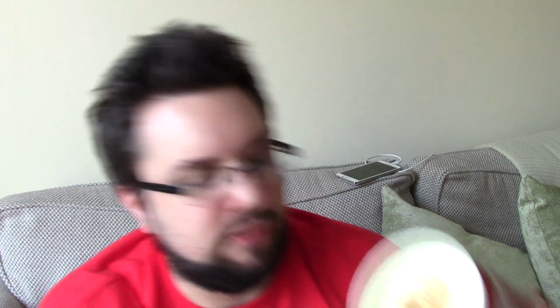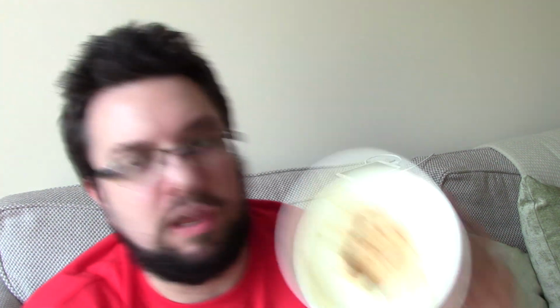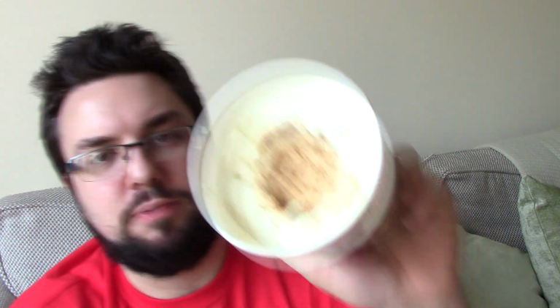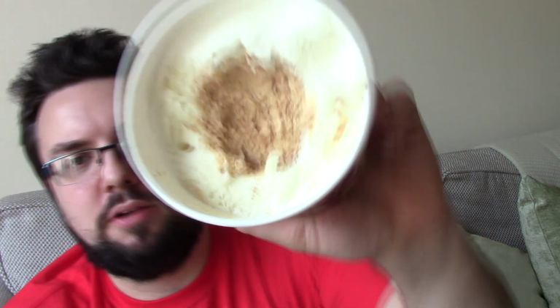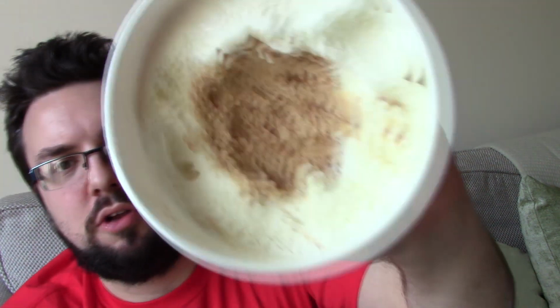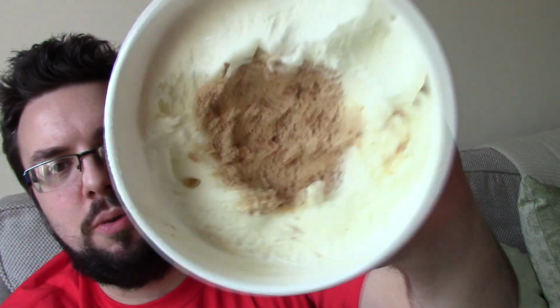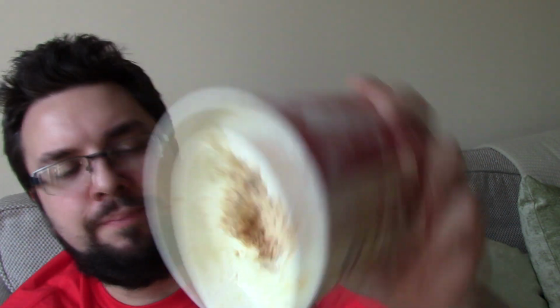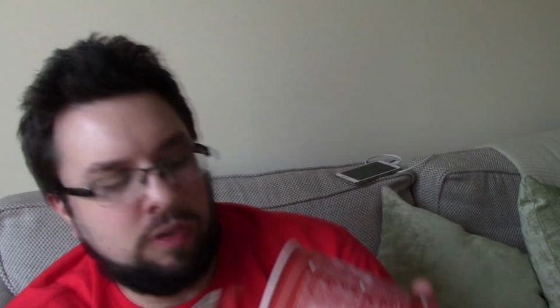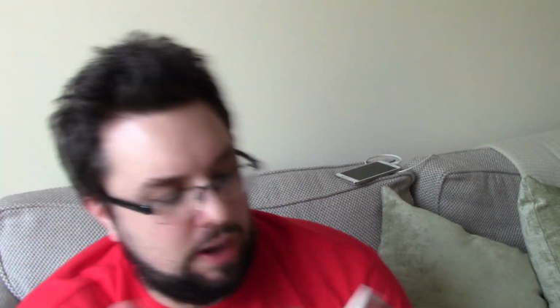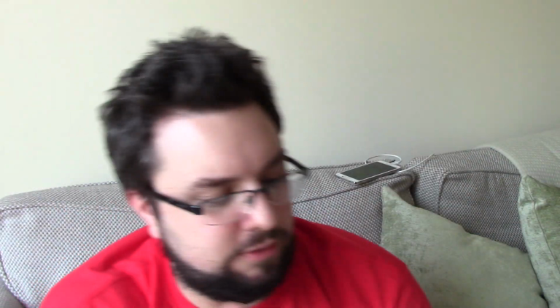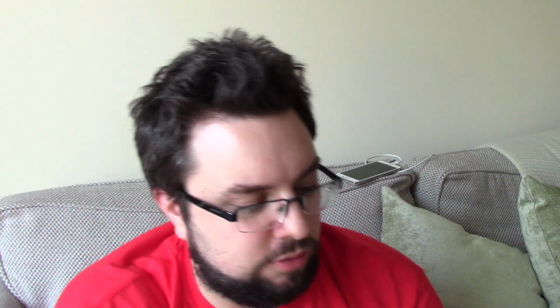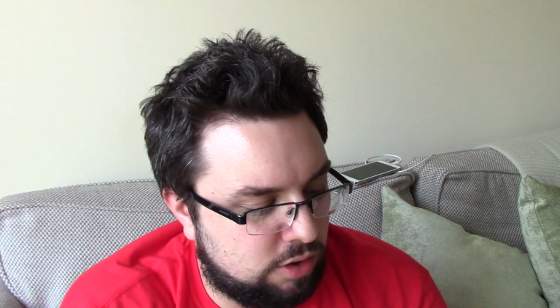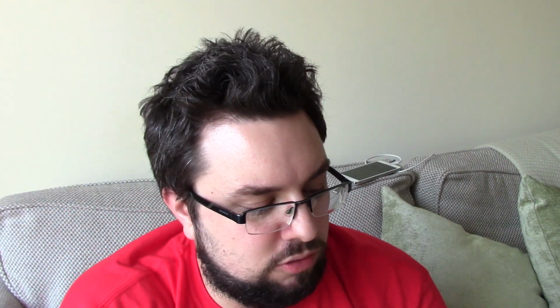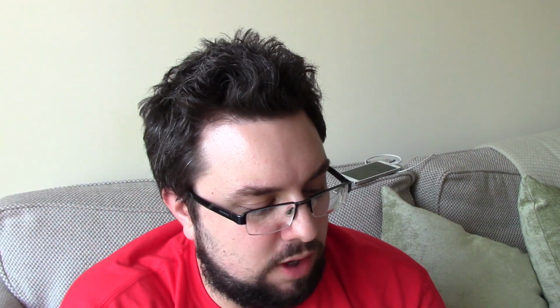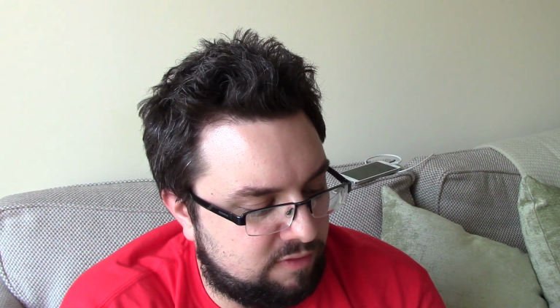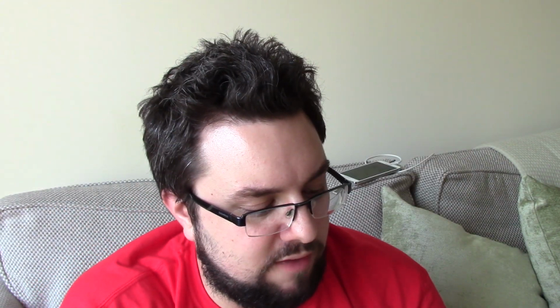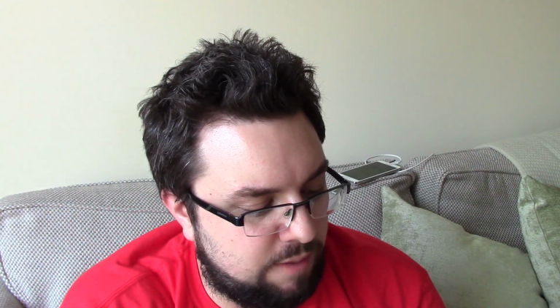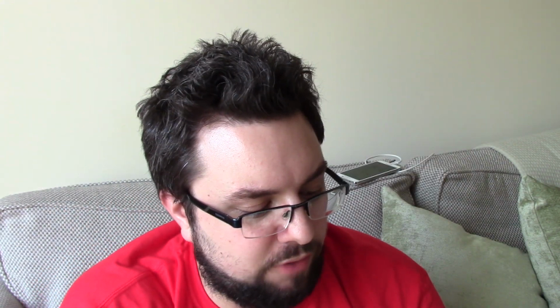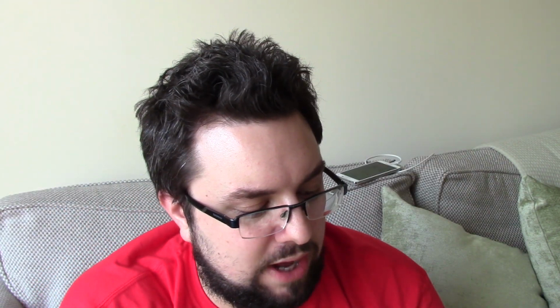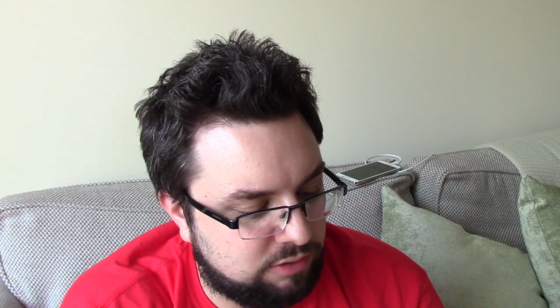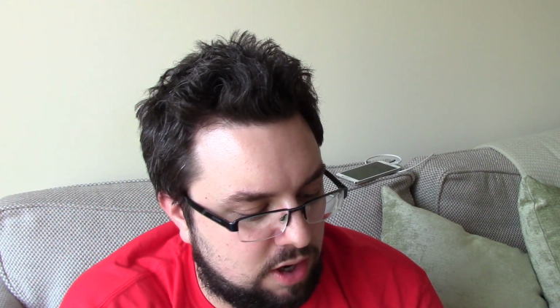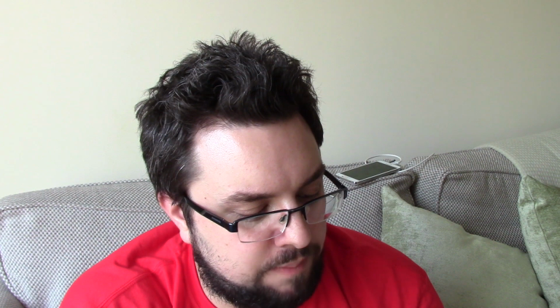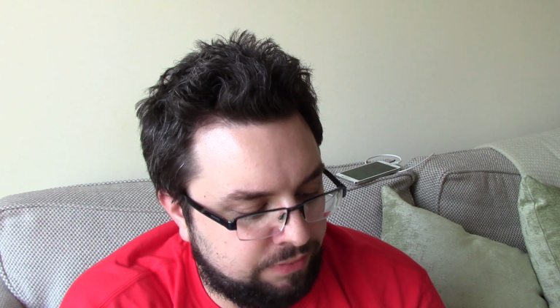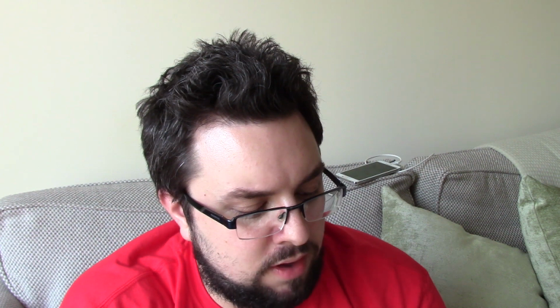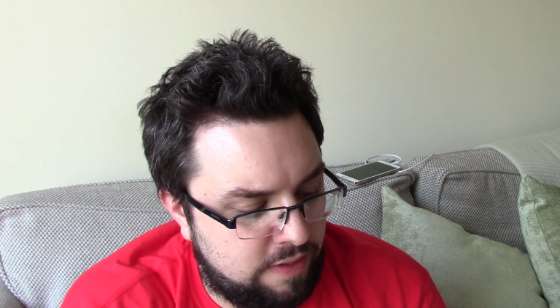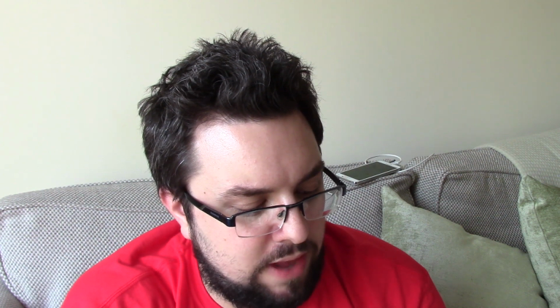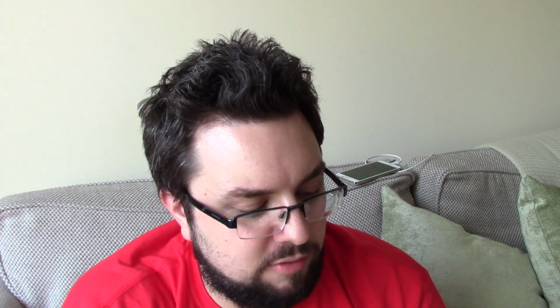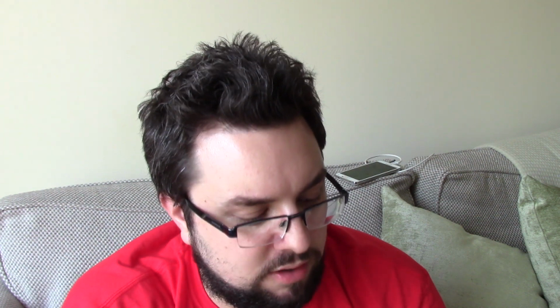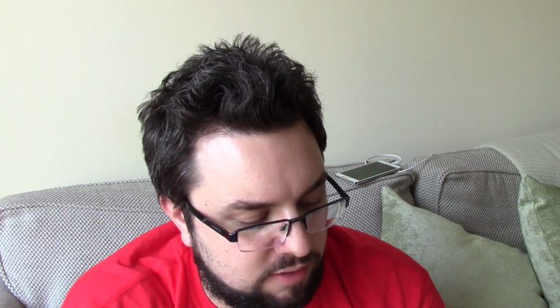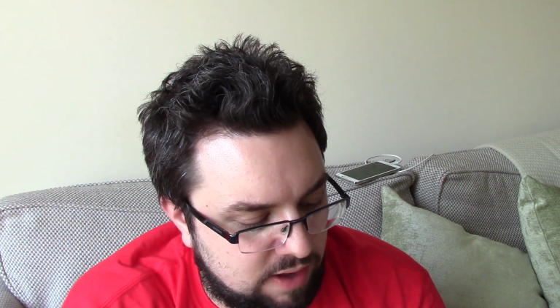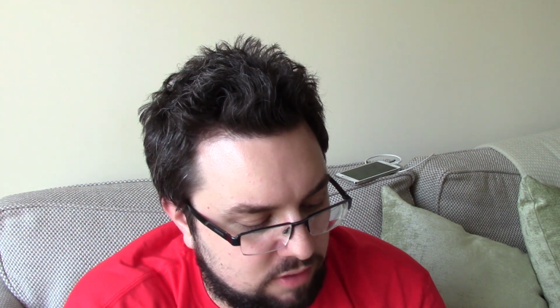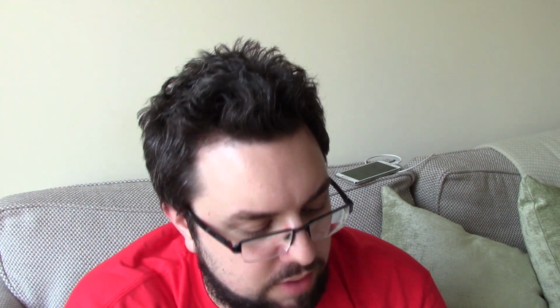It's split into two, so it's got the cream flavour on the outside, and then the amaretto flavour in the middle.